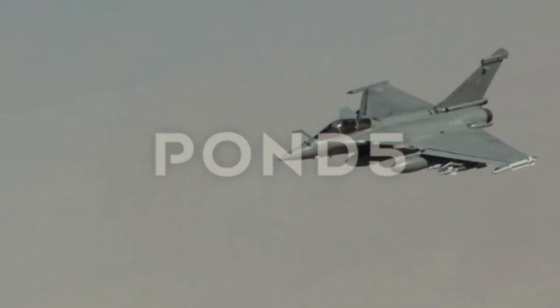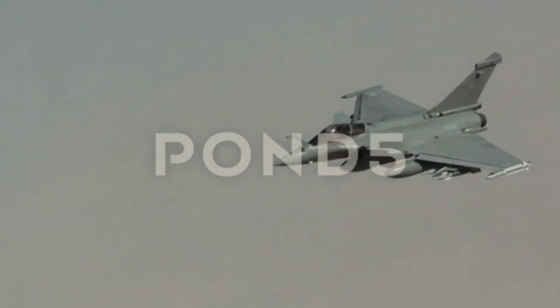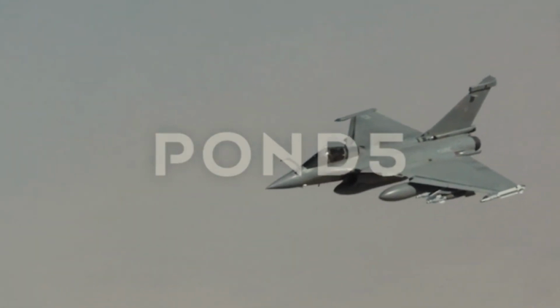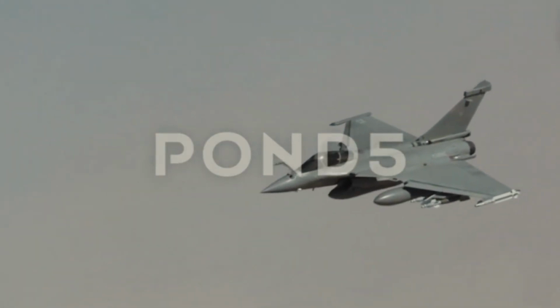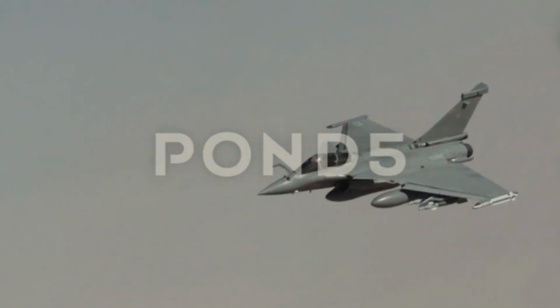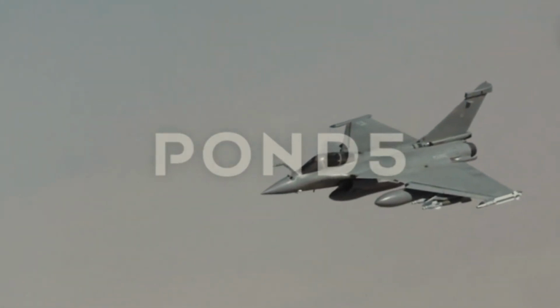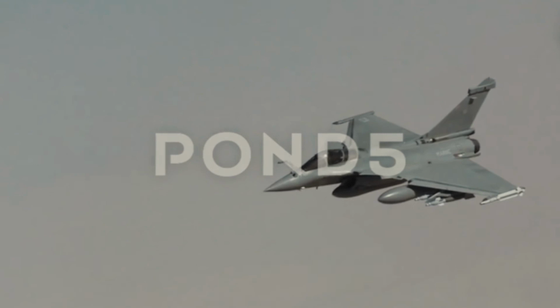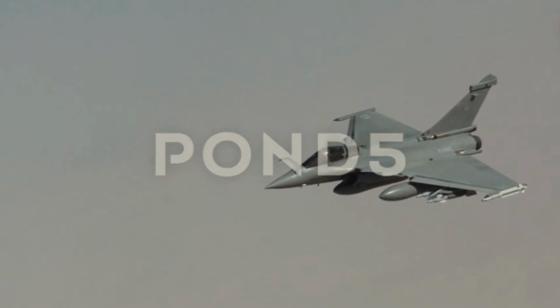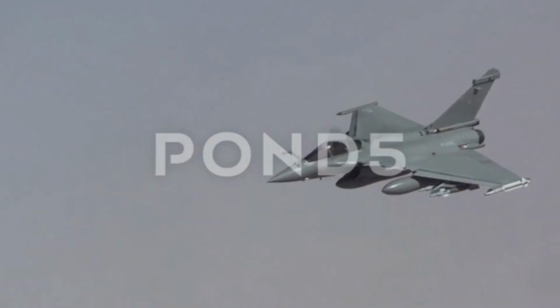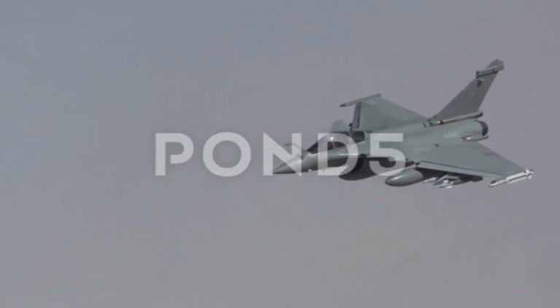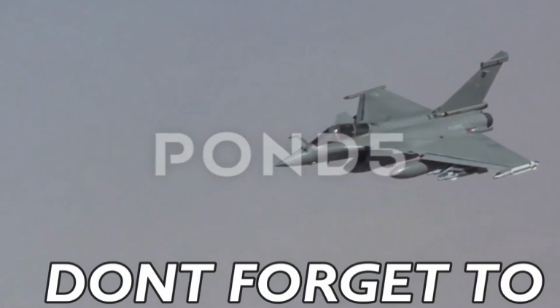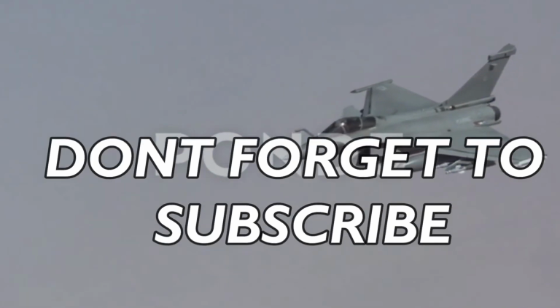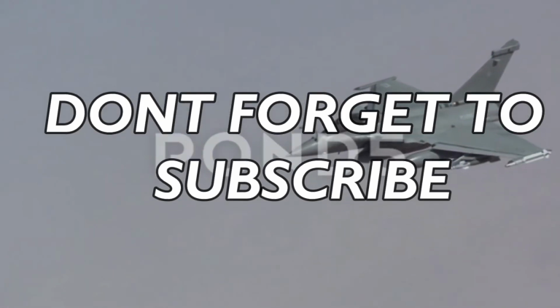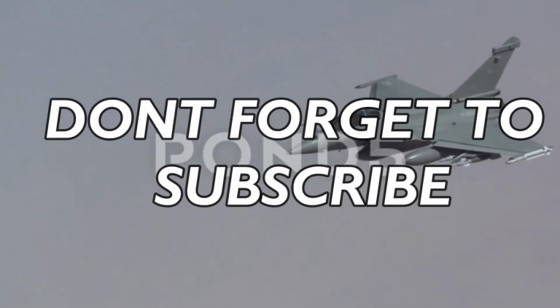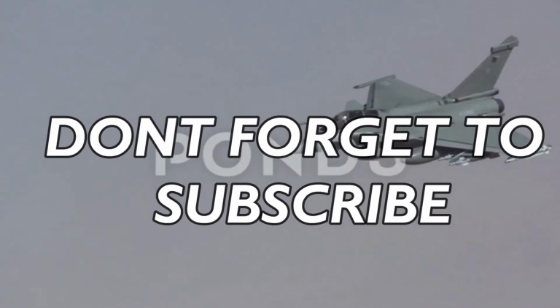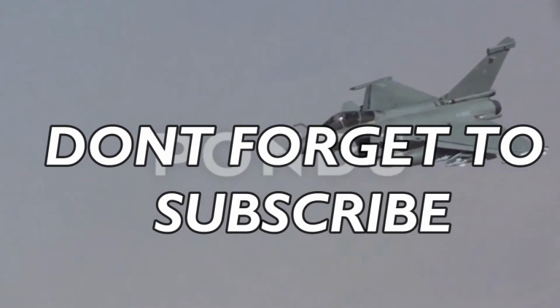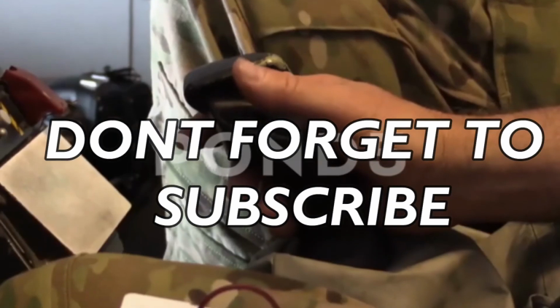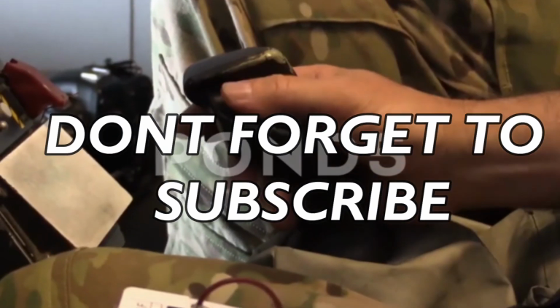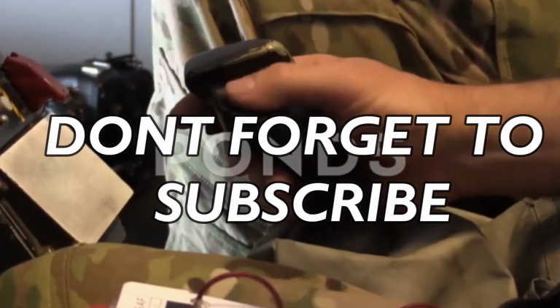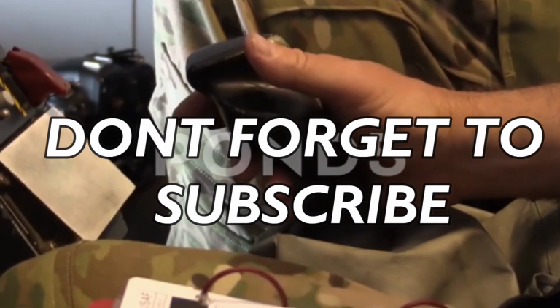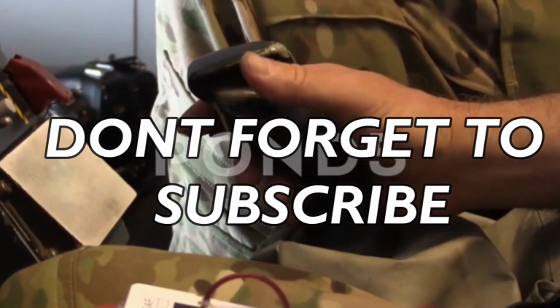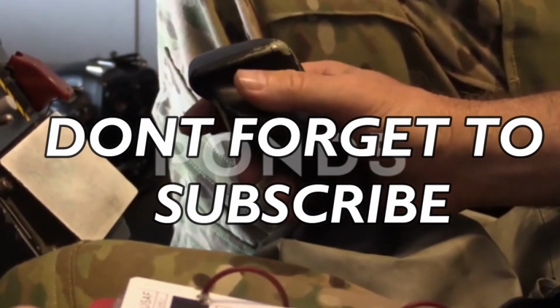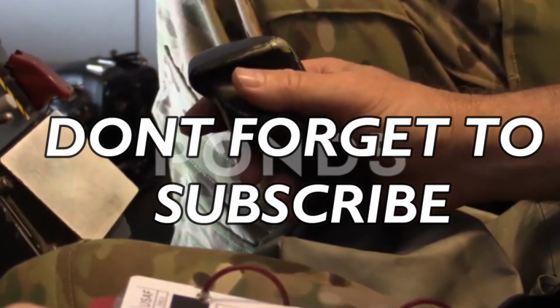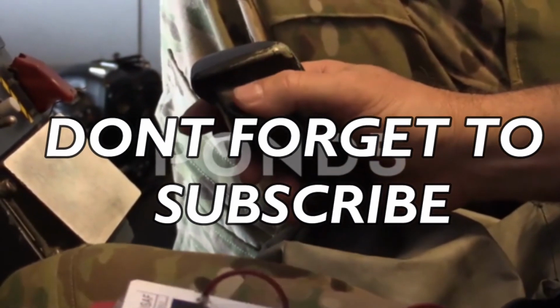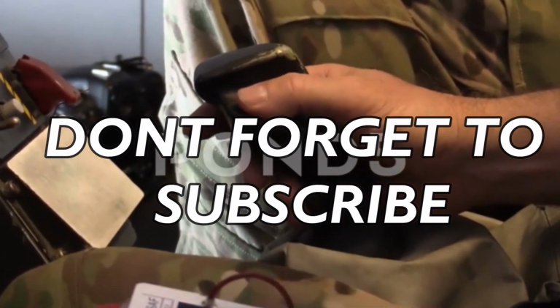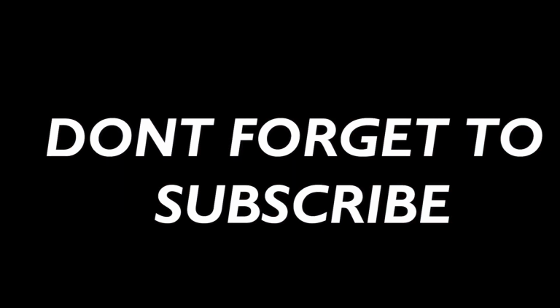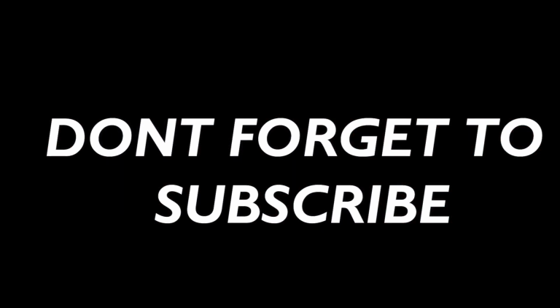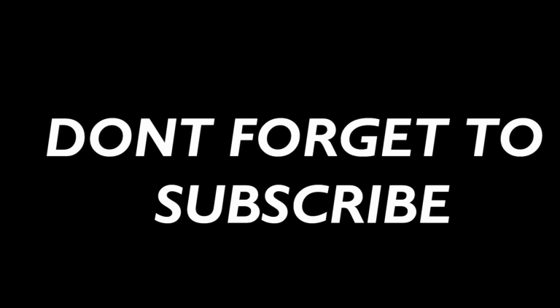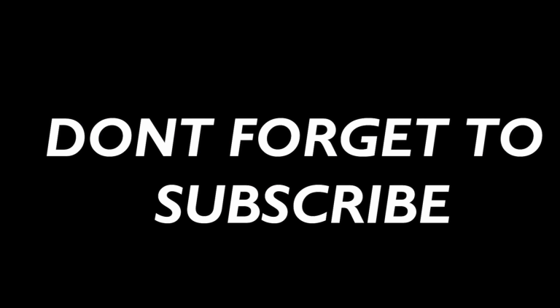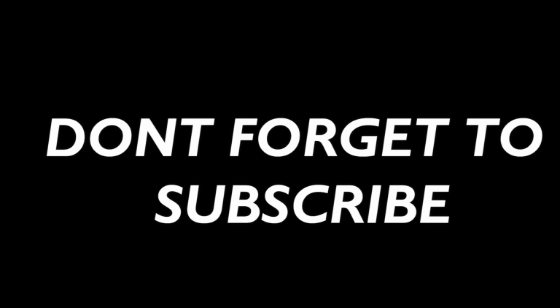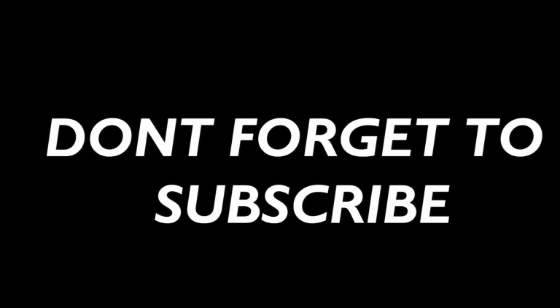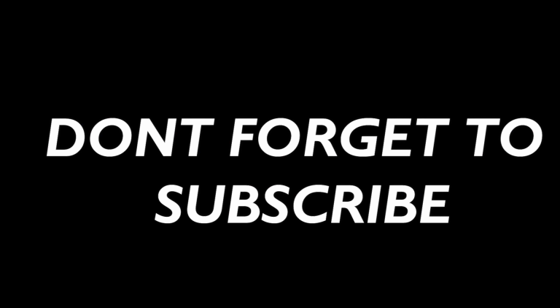Now the Rafales are fully modernized. Thank you for watching this video. I hope you liked it, and don't forget to subscribe.